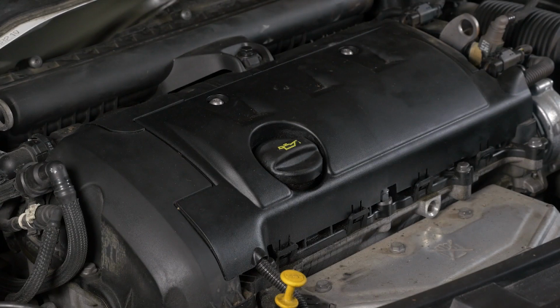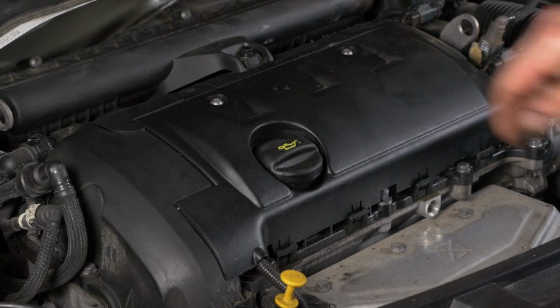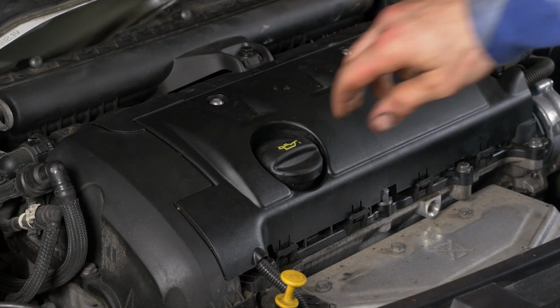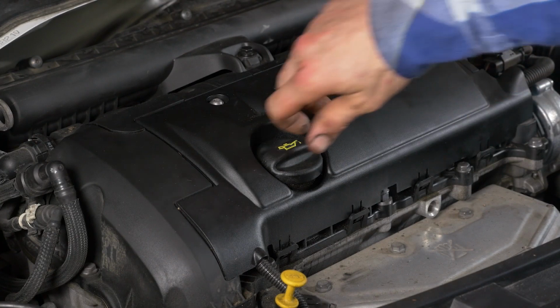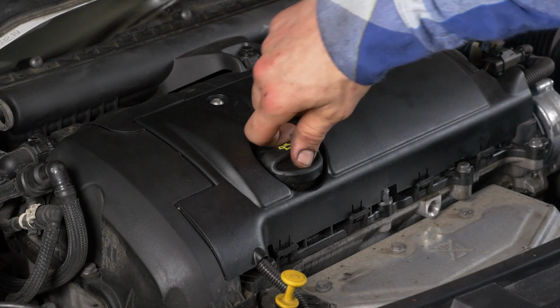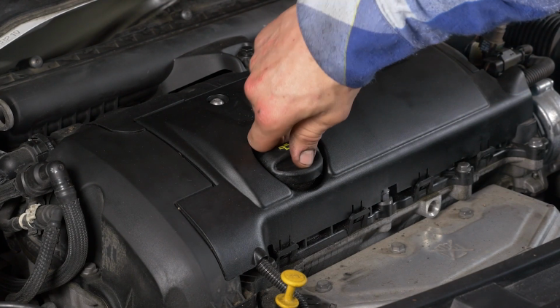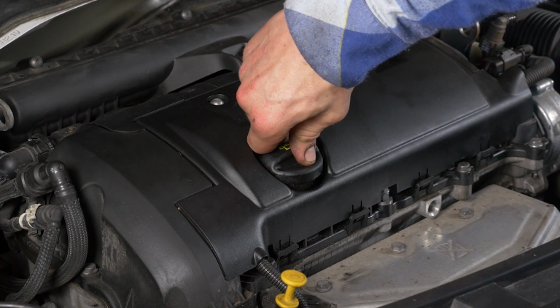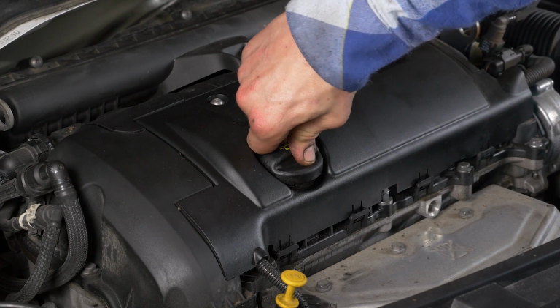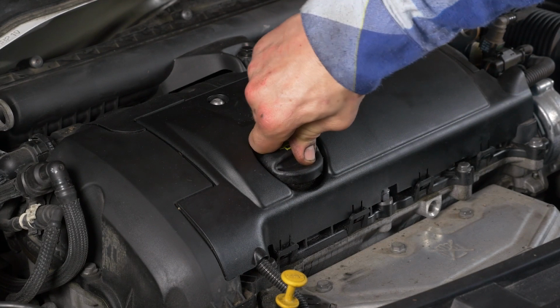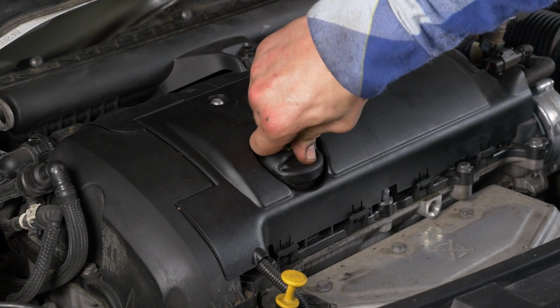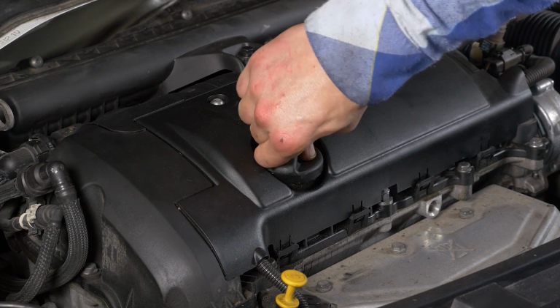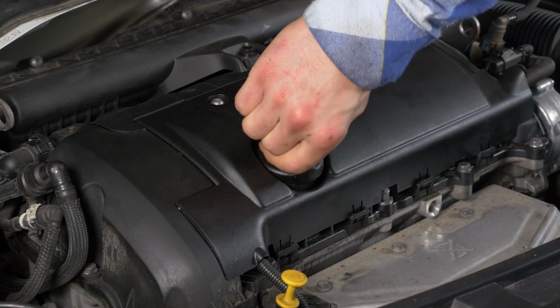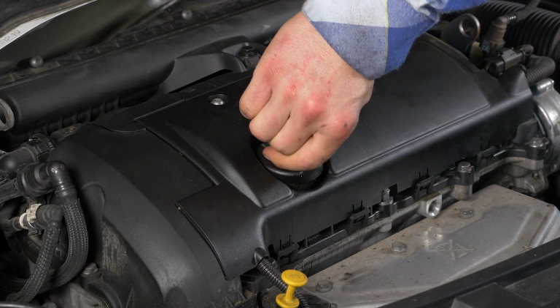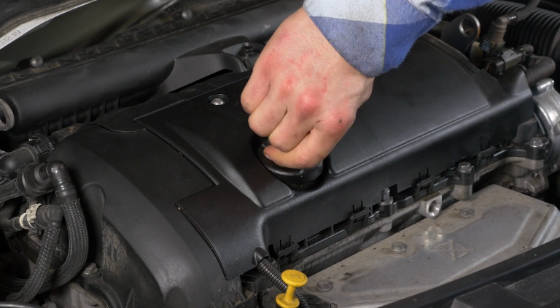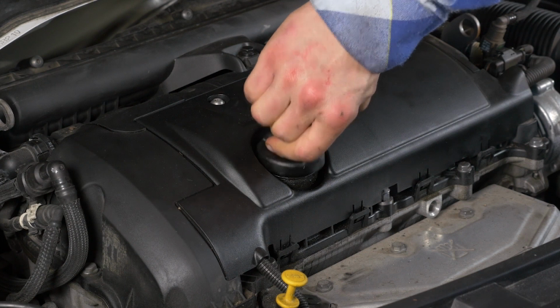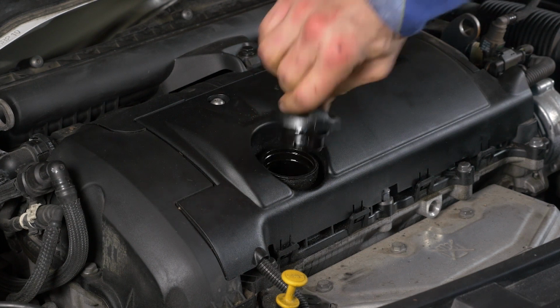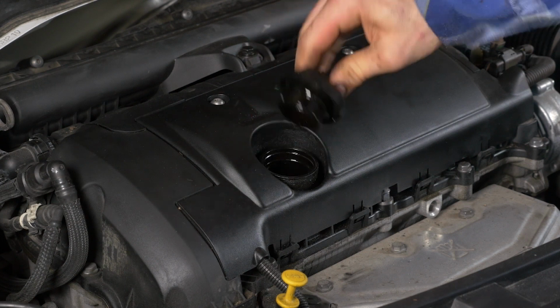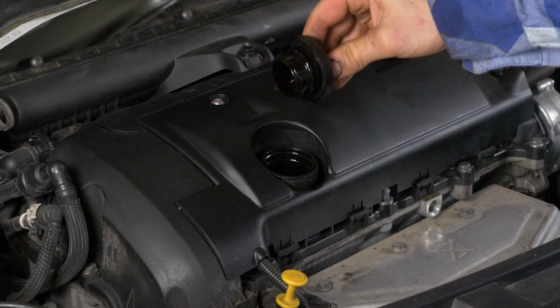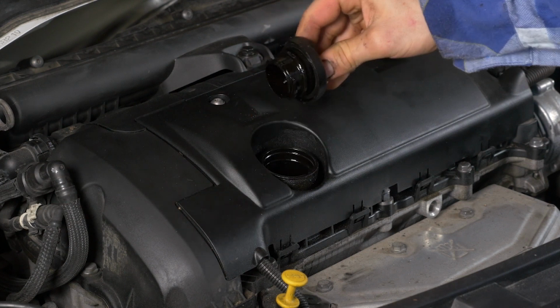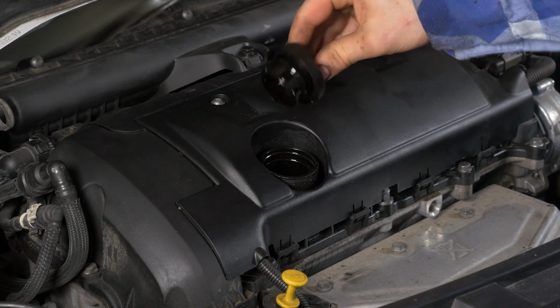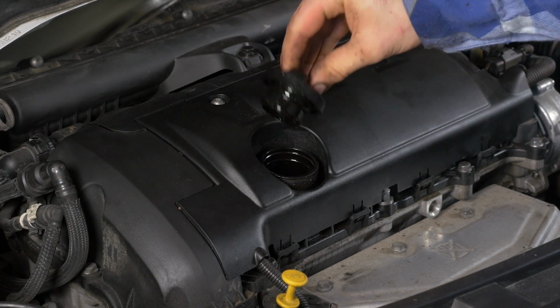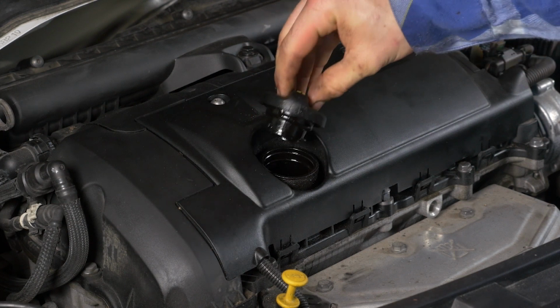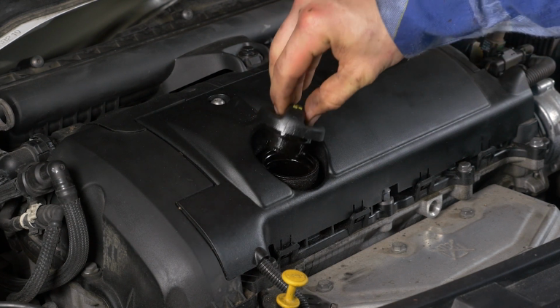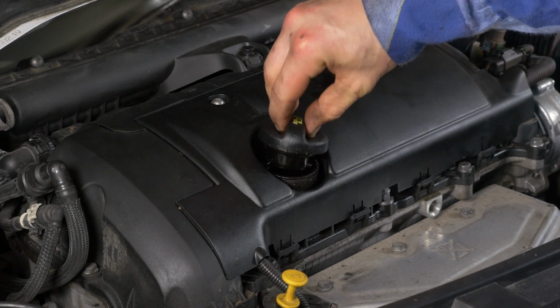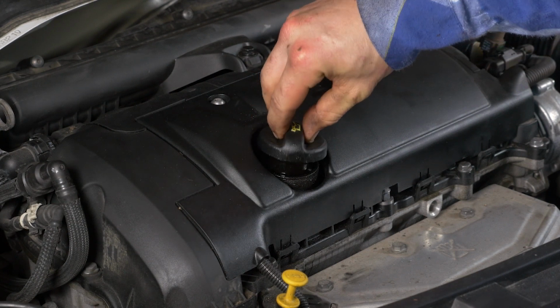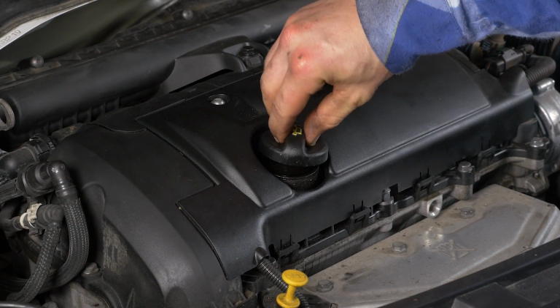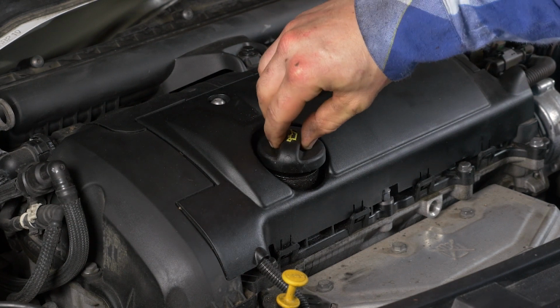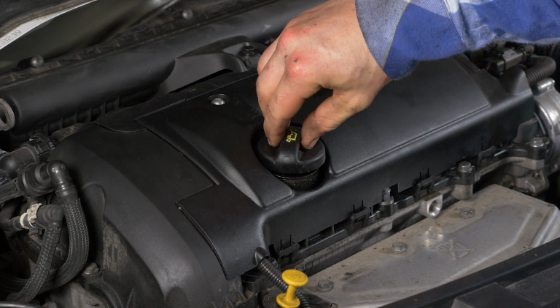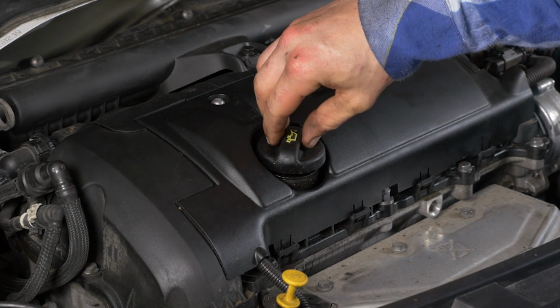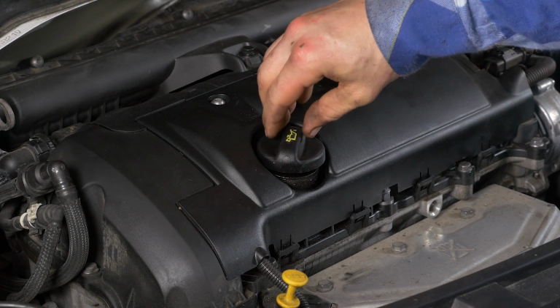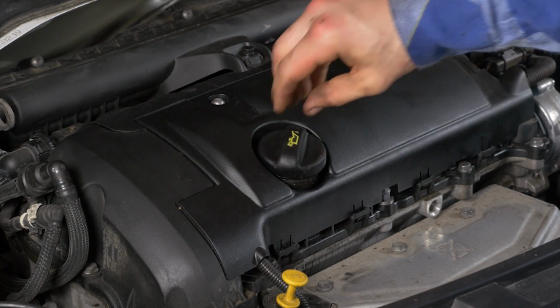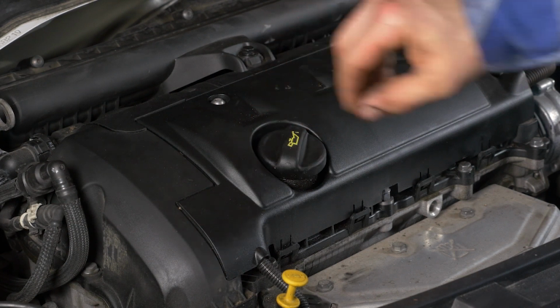Abre el tapón de llenado de aceite. Esto facilitará la circulación del aceite a lo largo del vaciado.